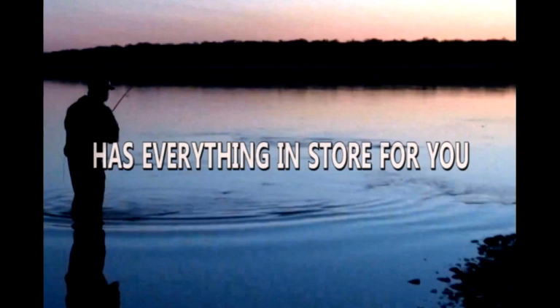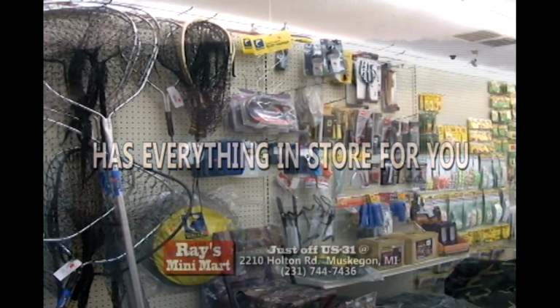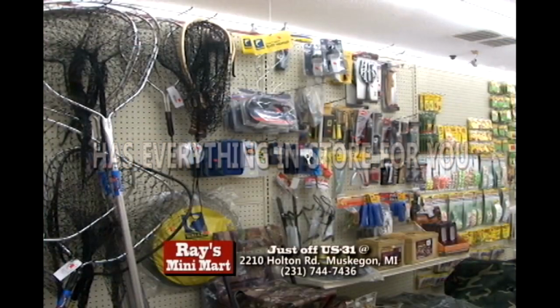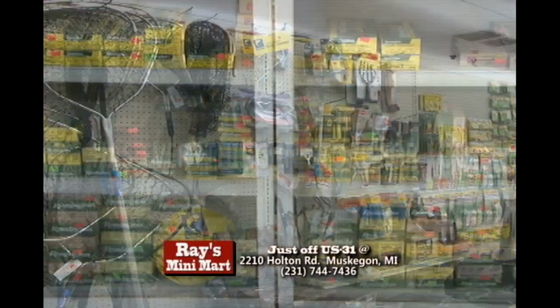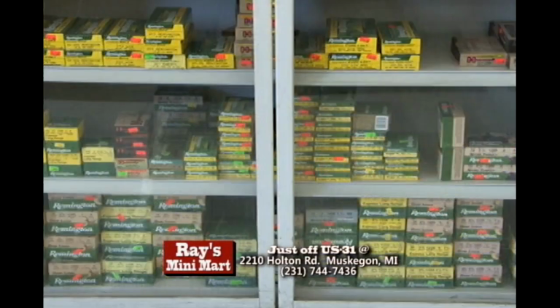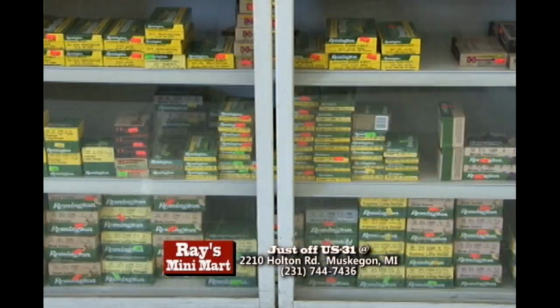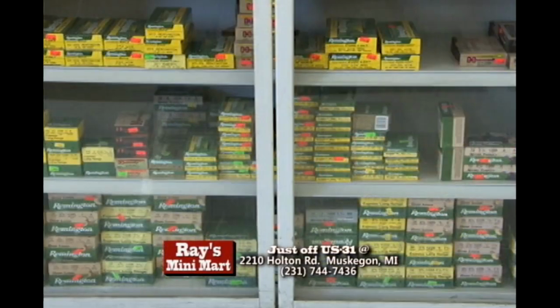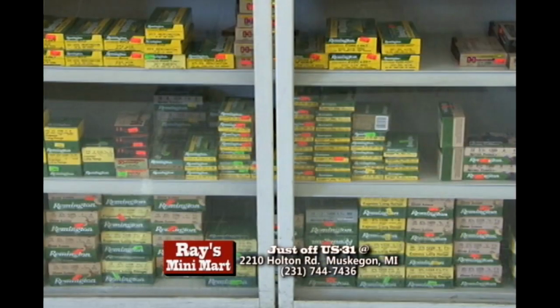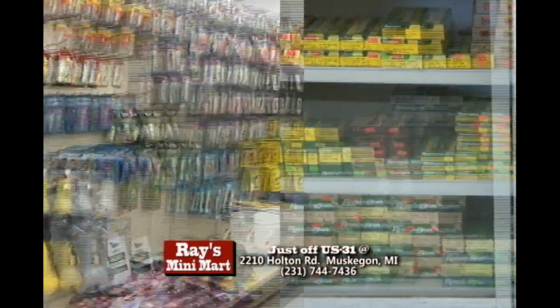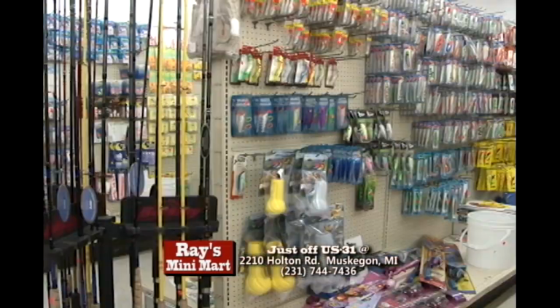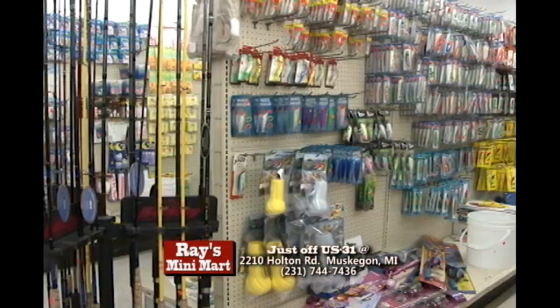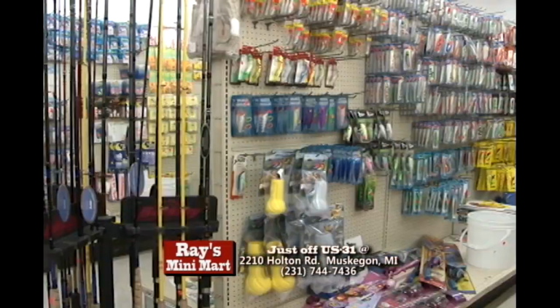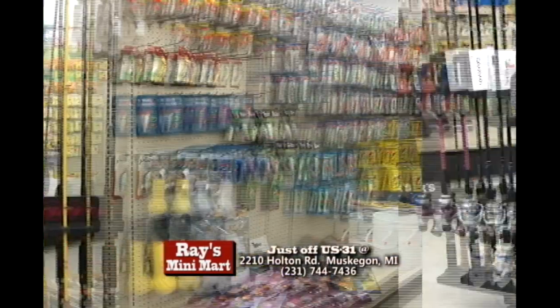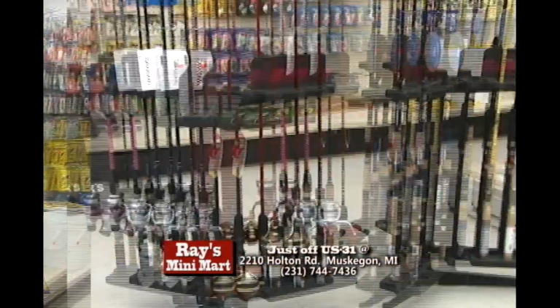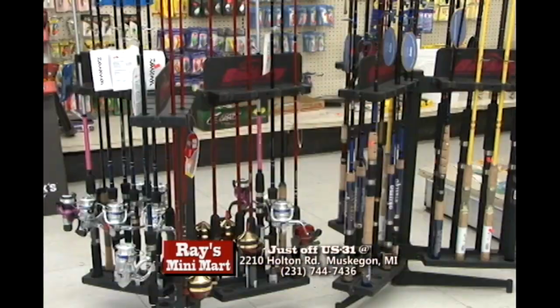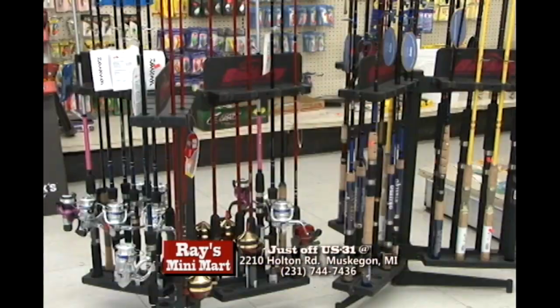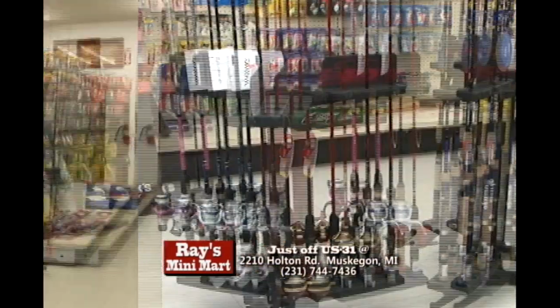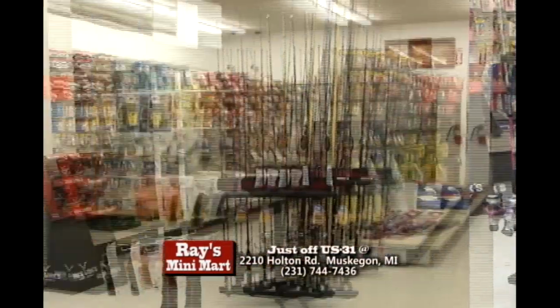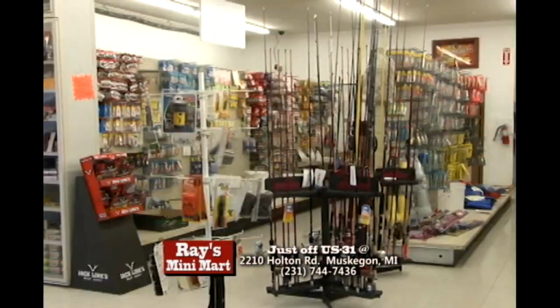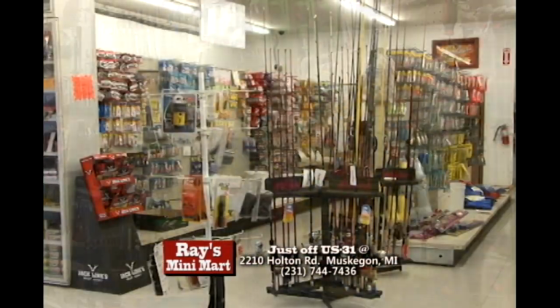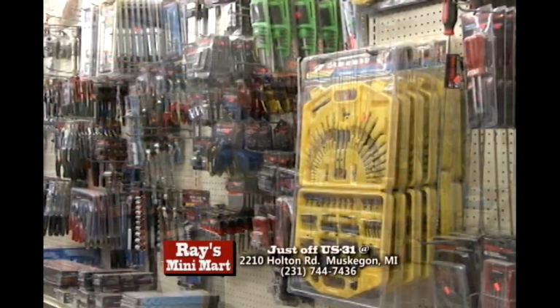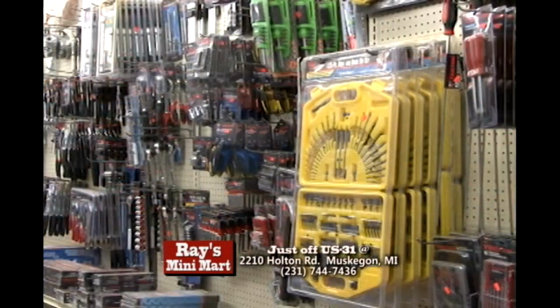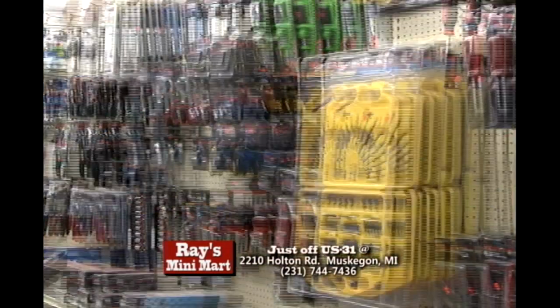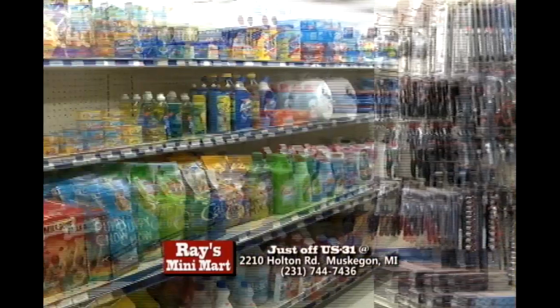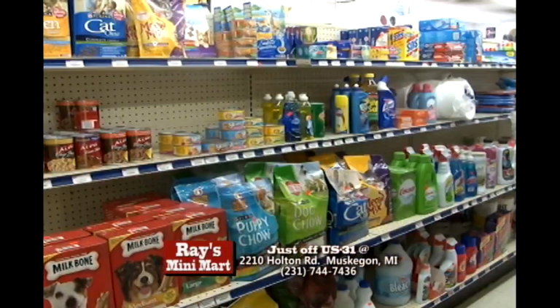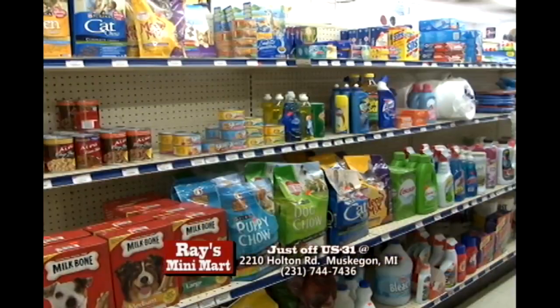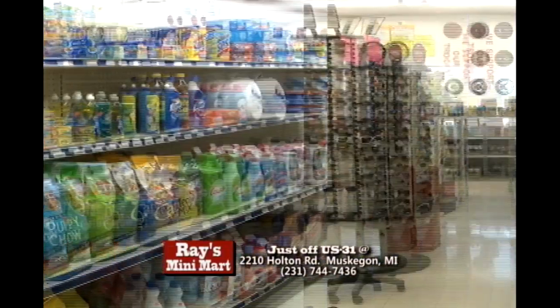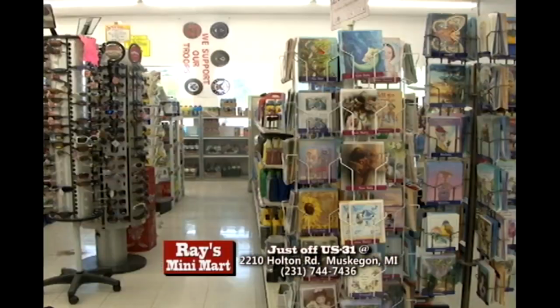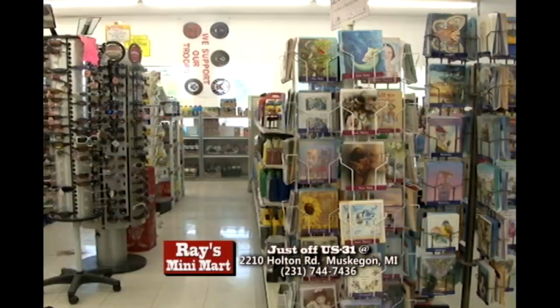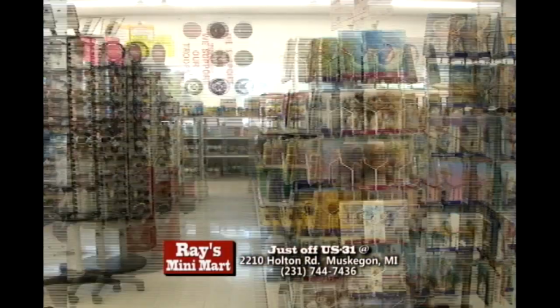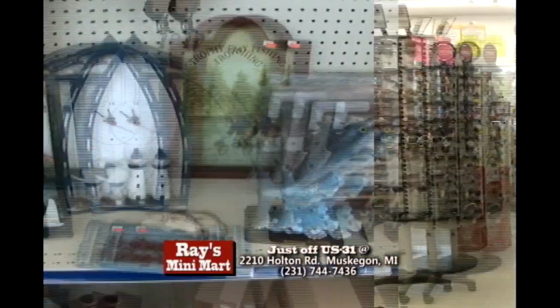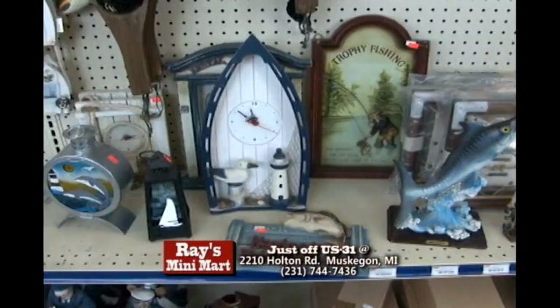From fishing and hunting gear, including a variety of lures, poles, bait, and minnow tanks, to tools, hardware, pet food, household items, and gifts.